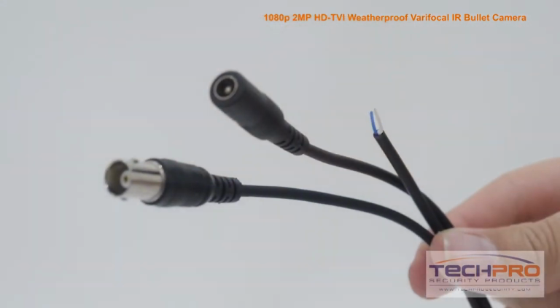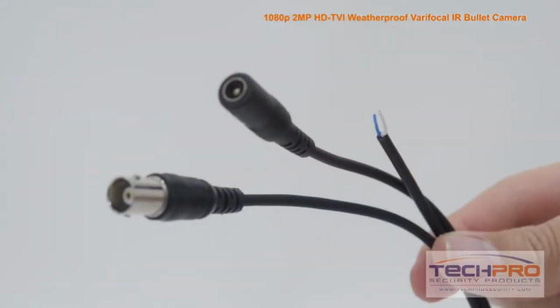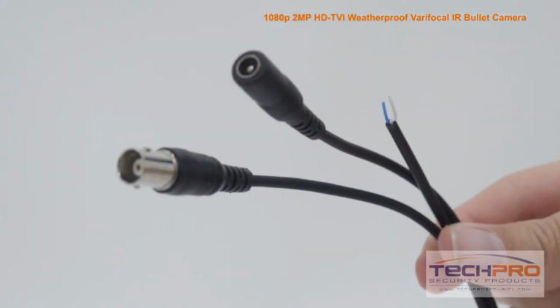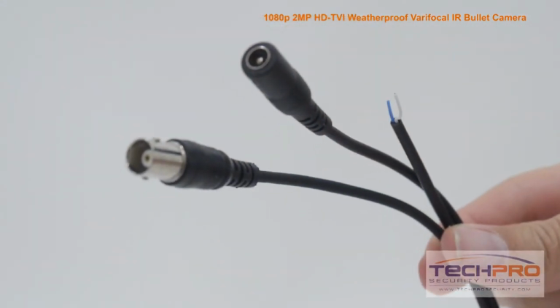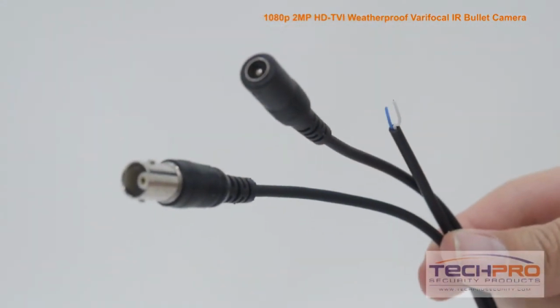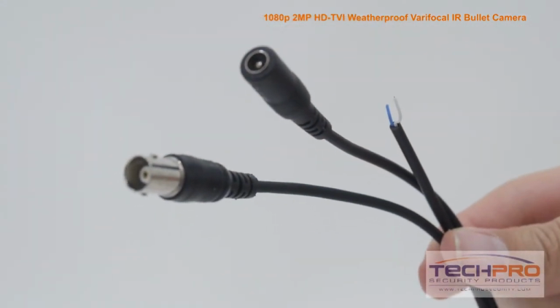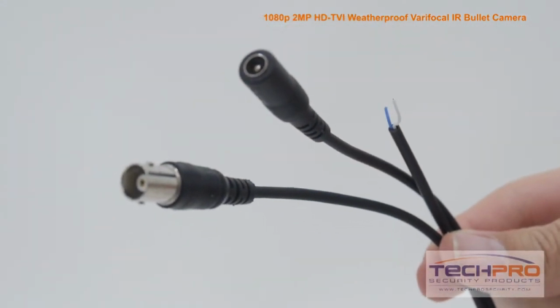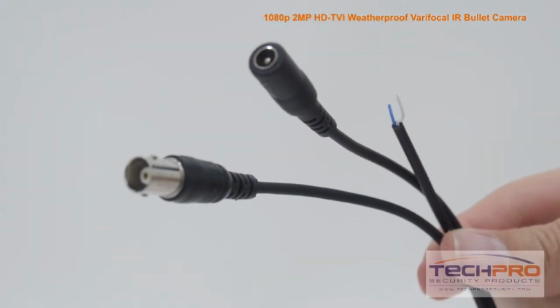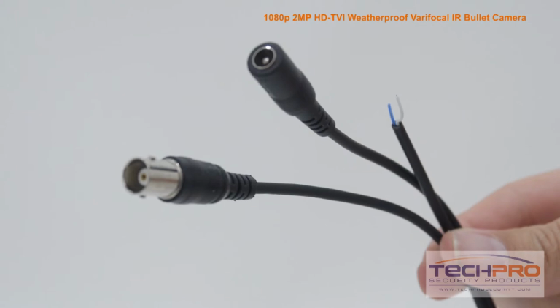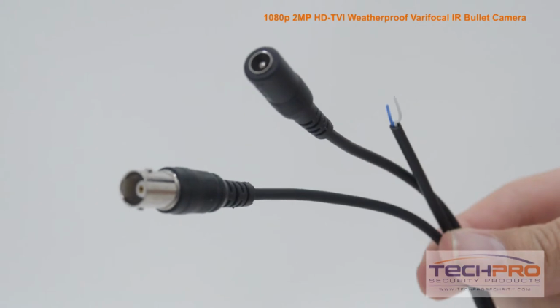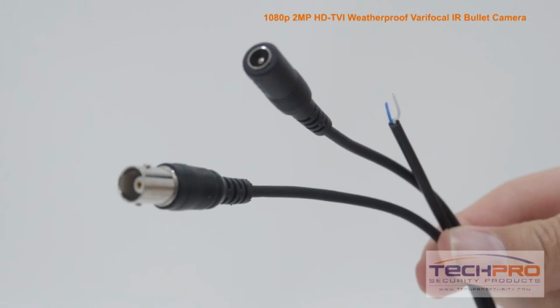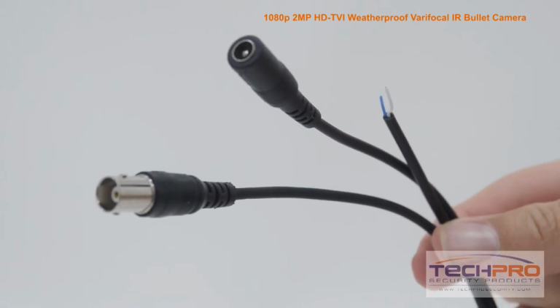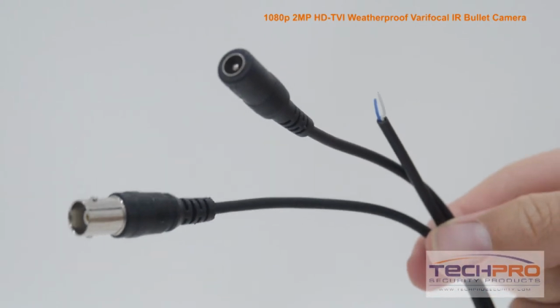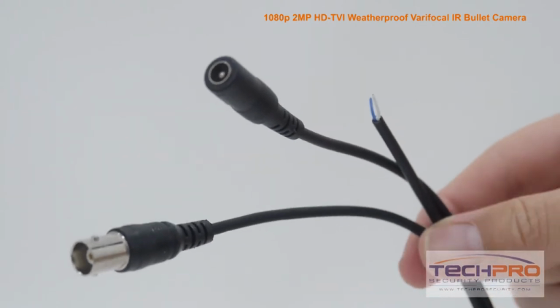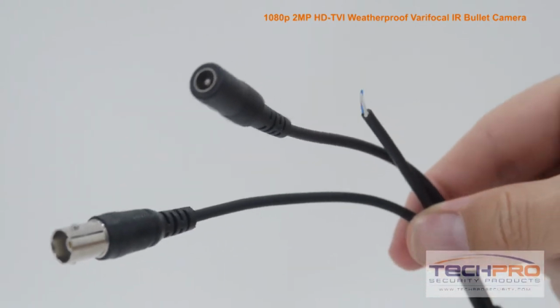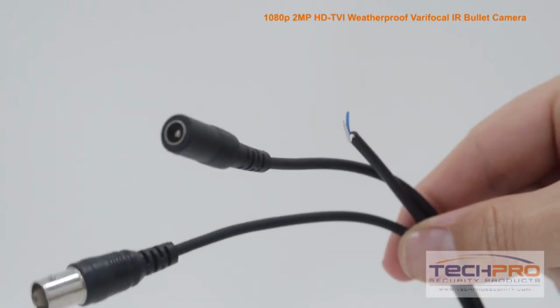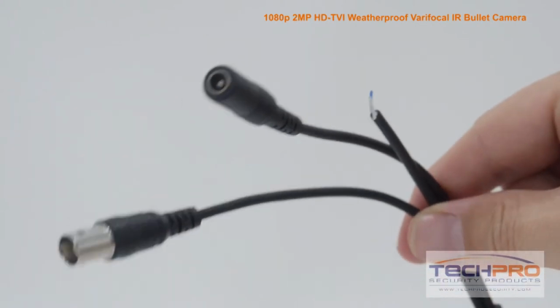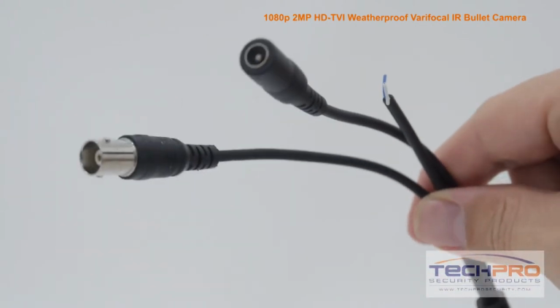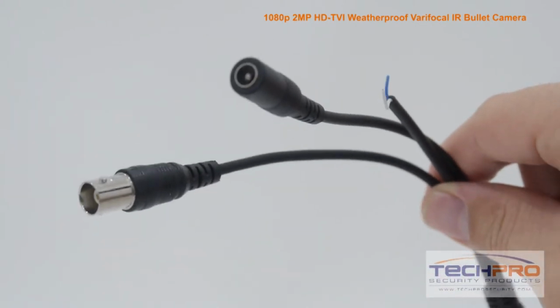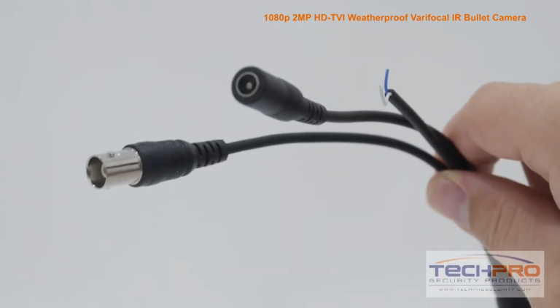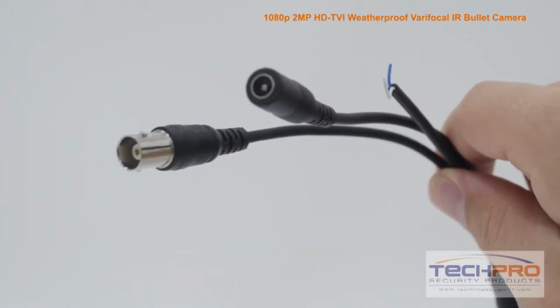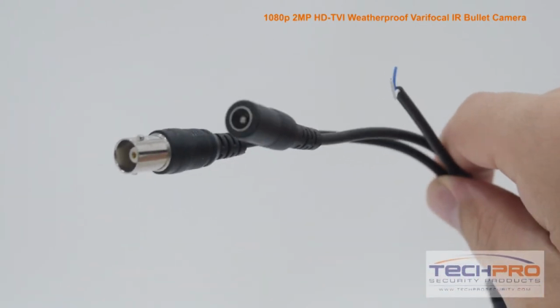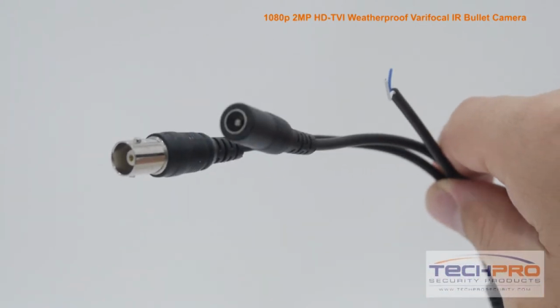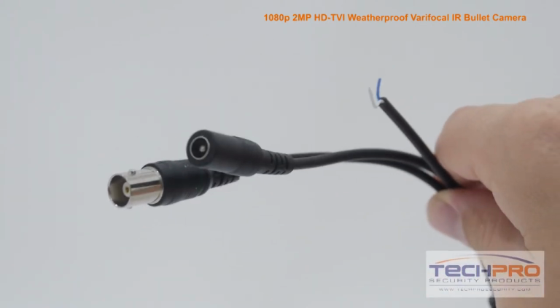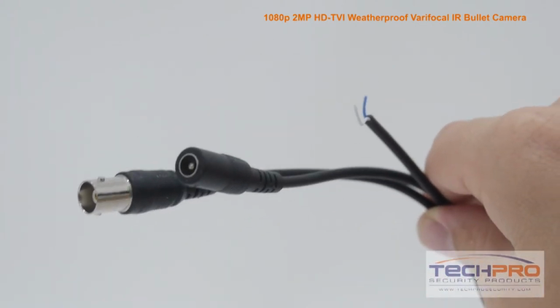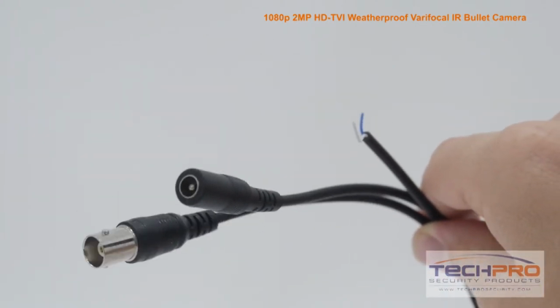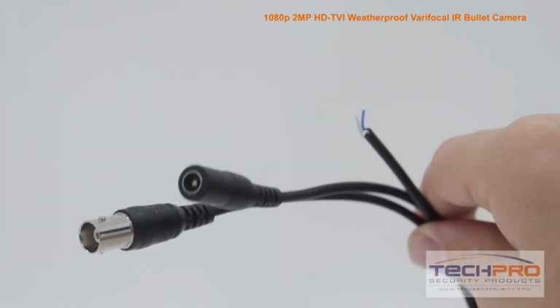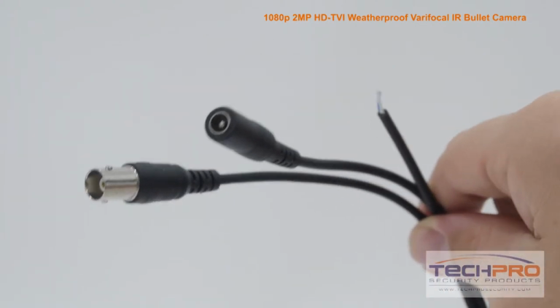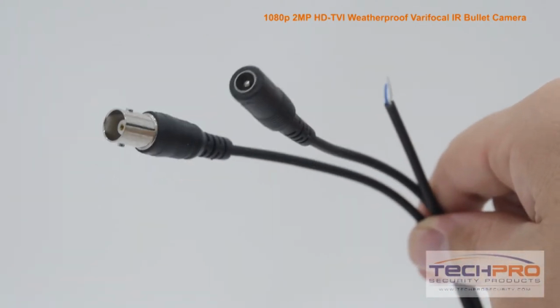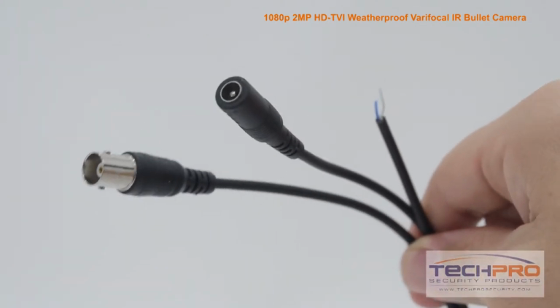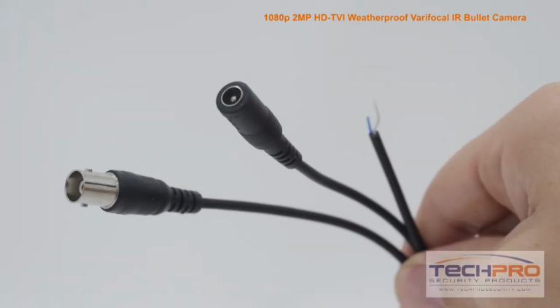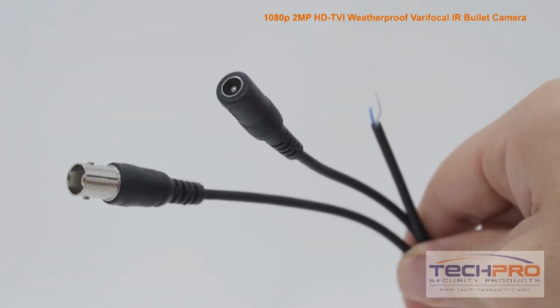Attached to the camera you'll find the HDTVI video connector, a 12-volt DC power connector, and the HDTVI to analog switch.